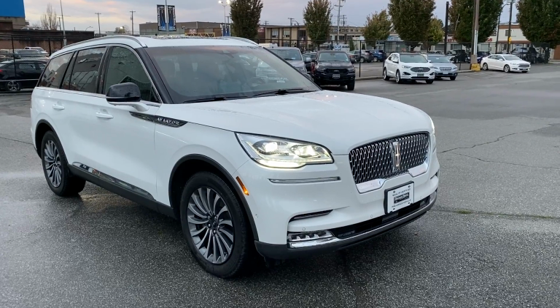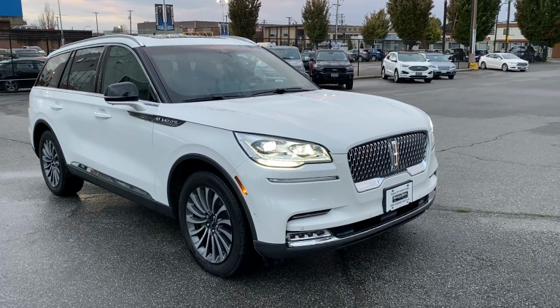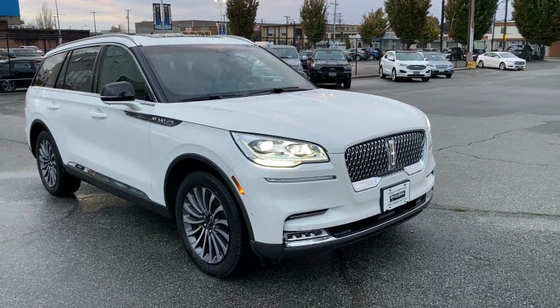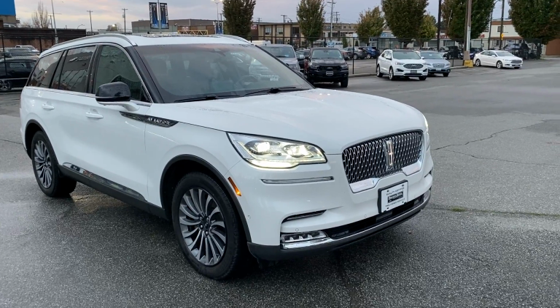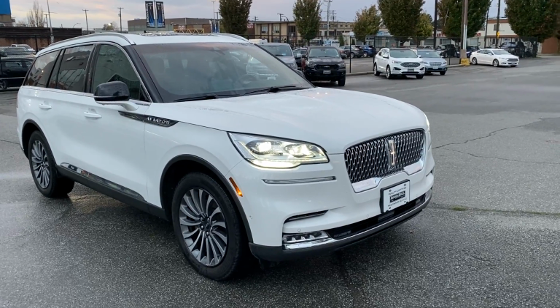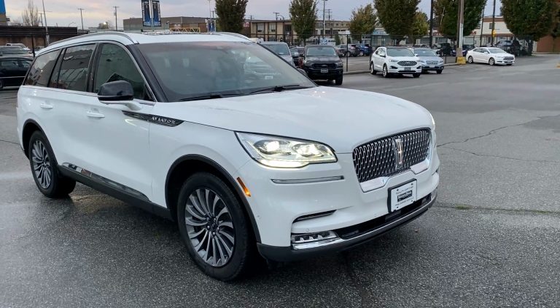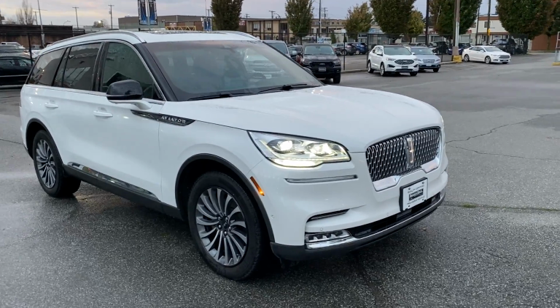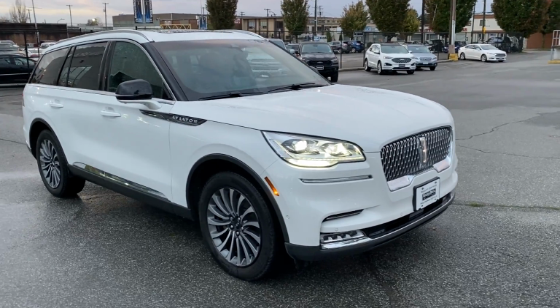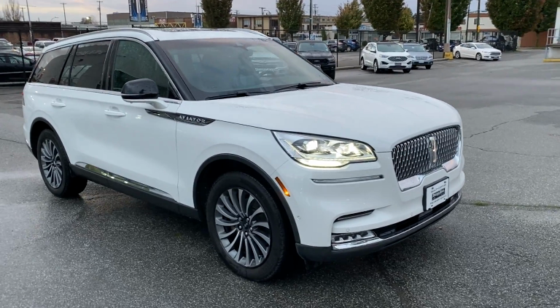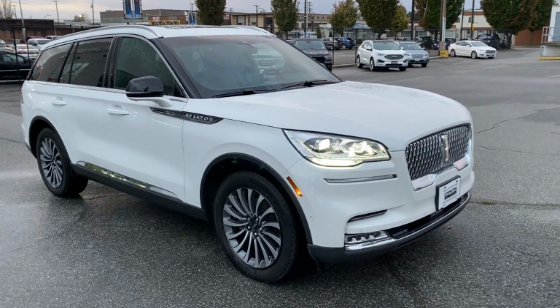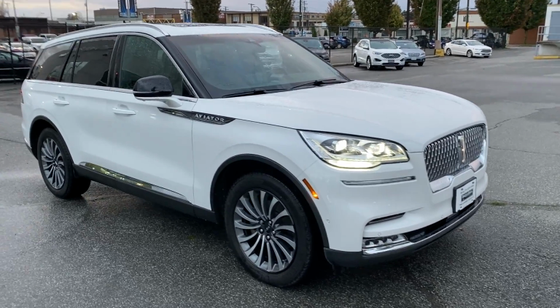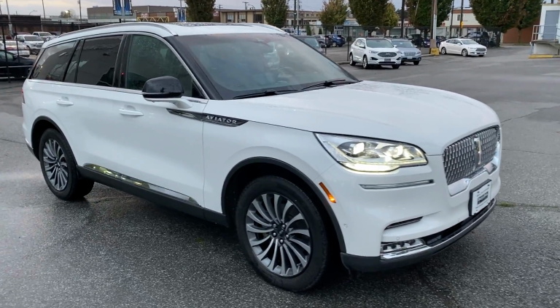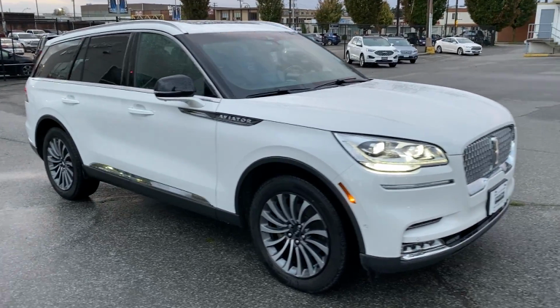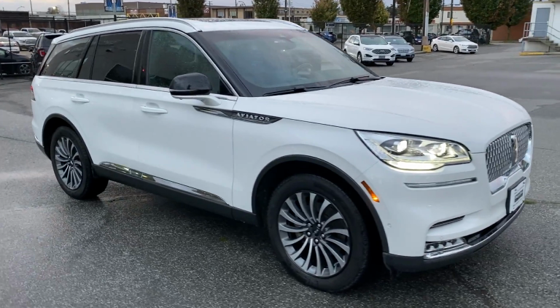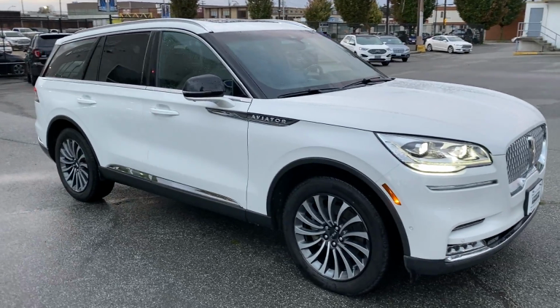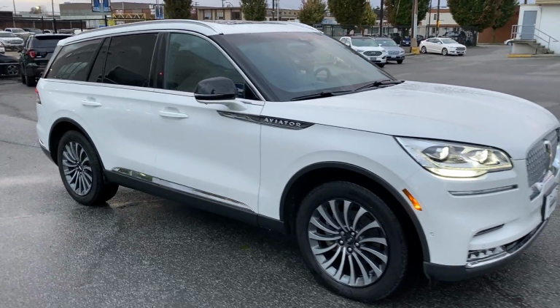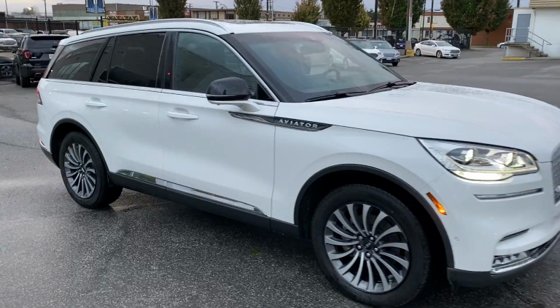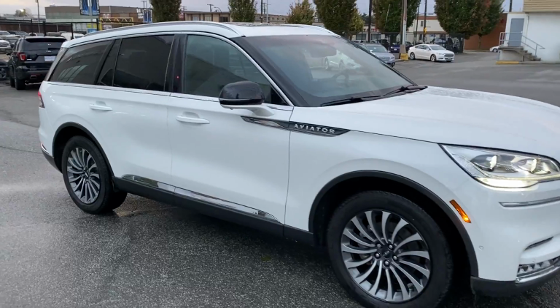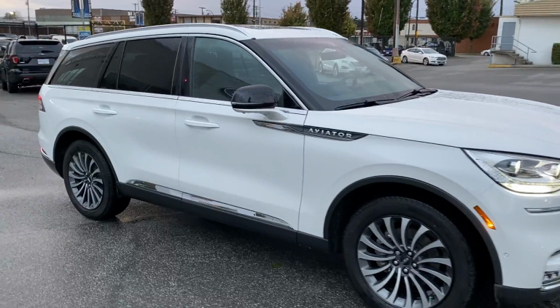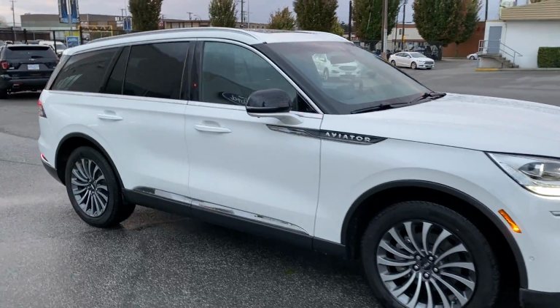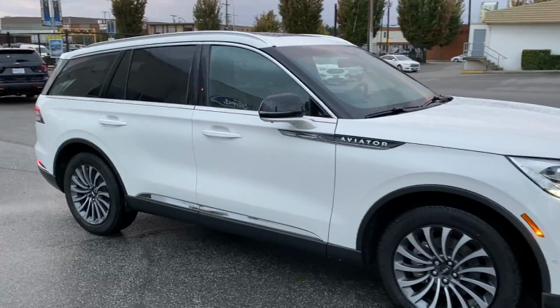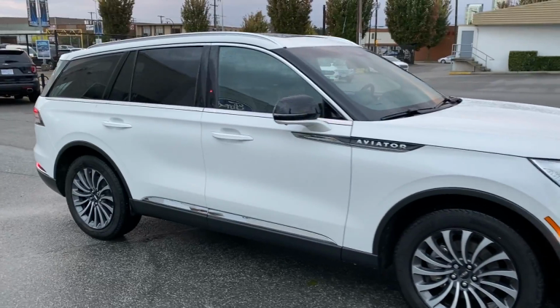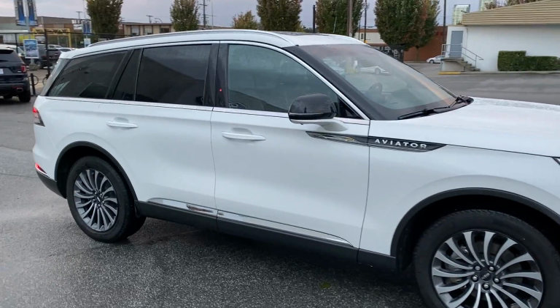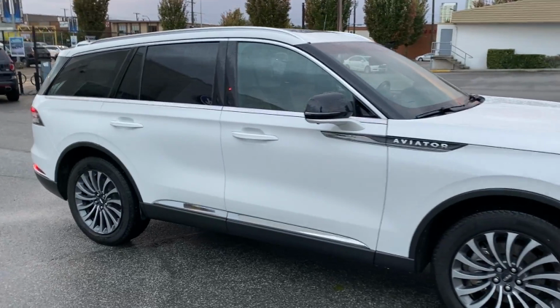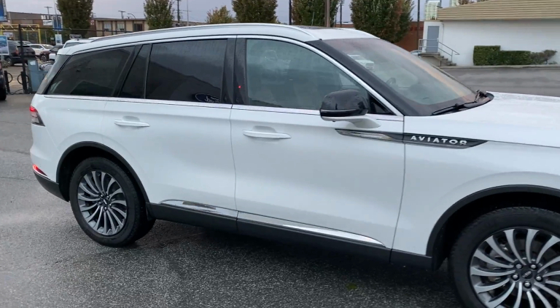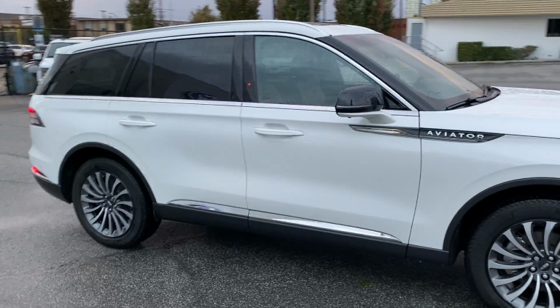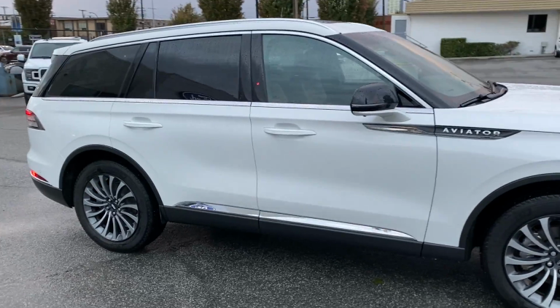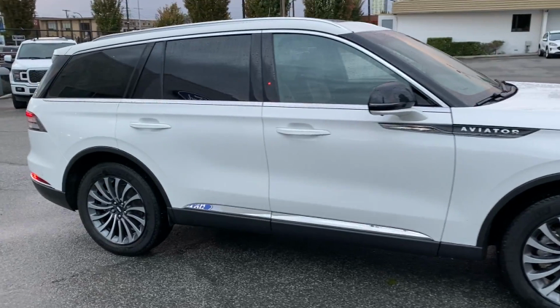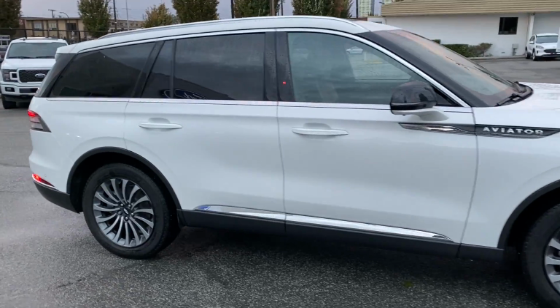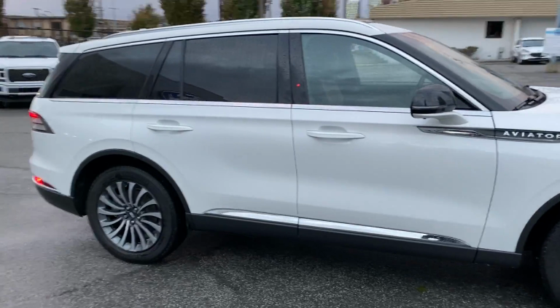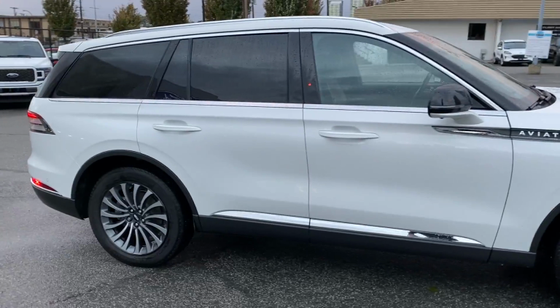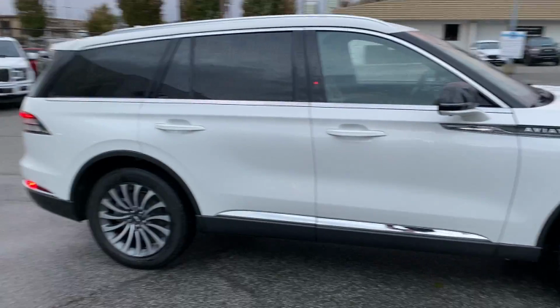Welcome to Brown Brothers Ford Lincoln. Here's a beautiful 2020 Lincoln Aviator with 25,800 kilometers on it.